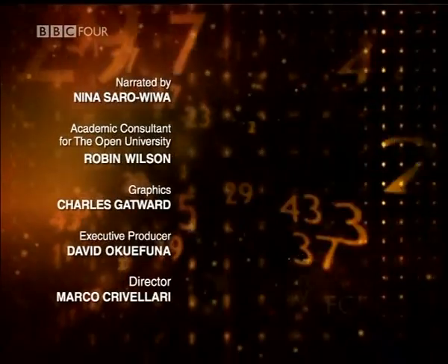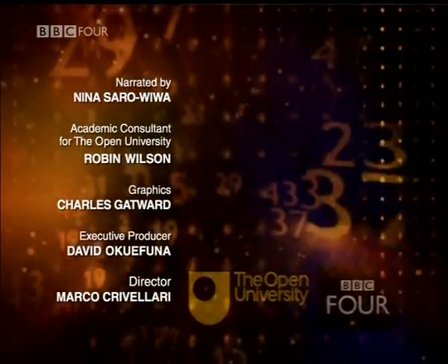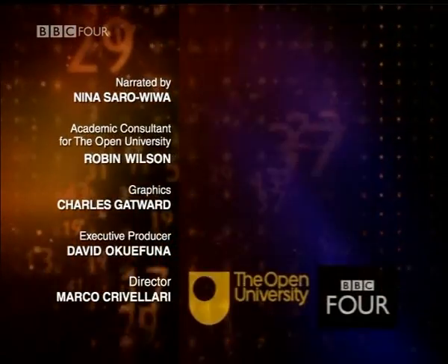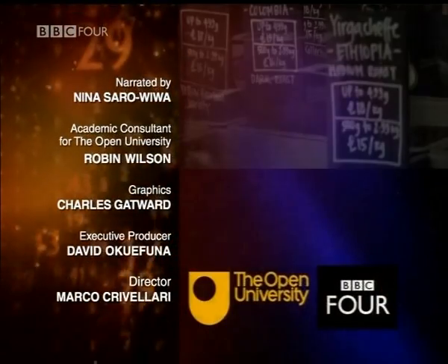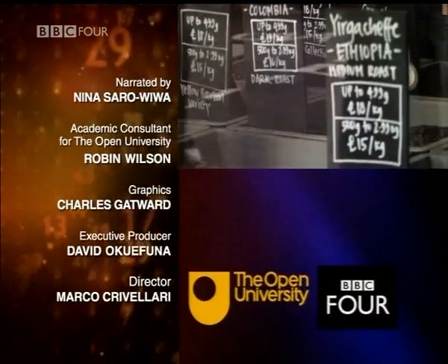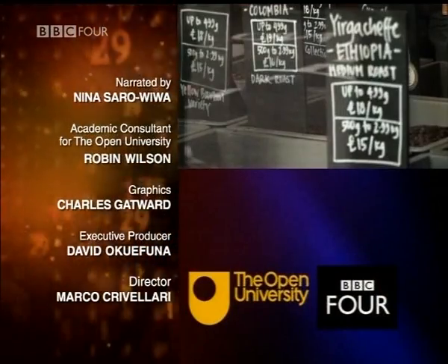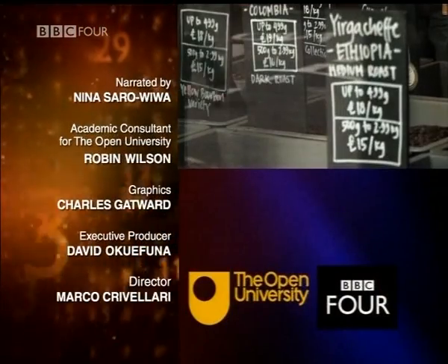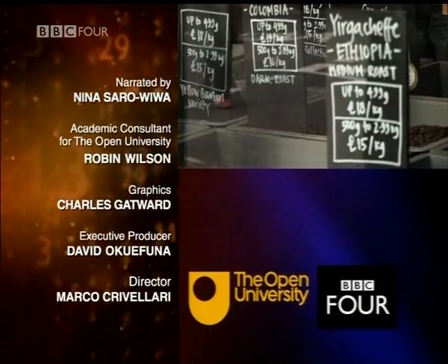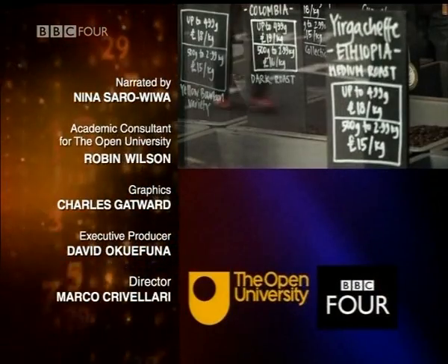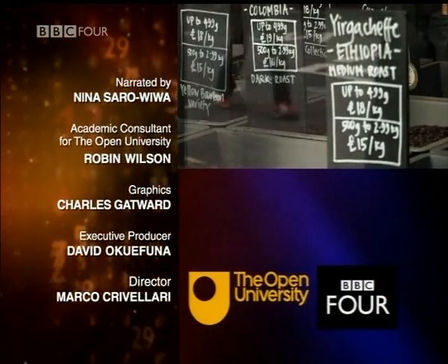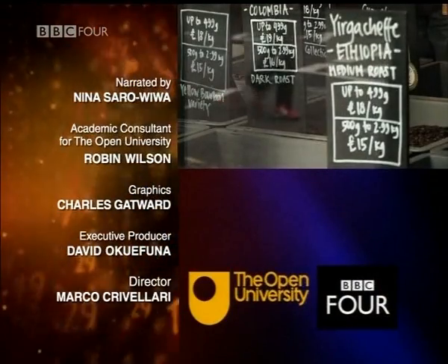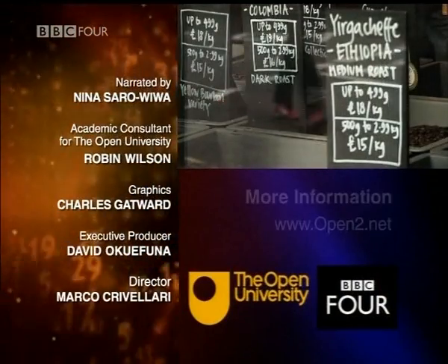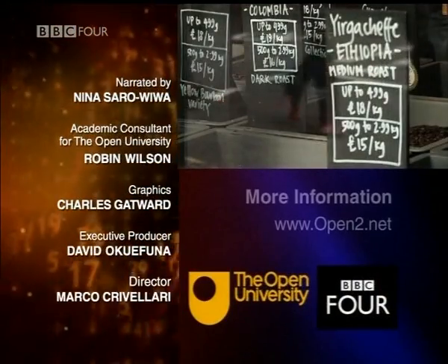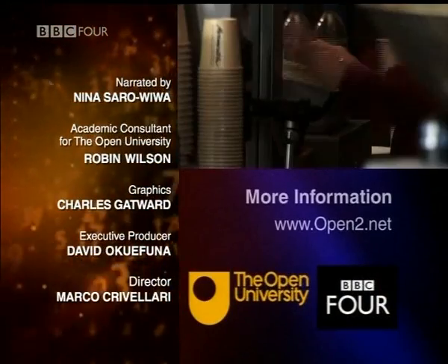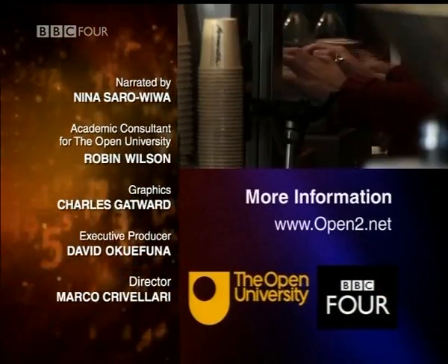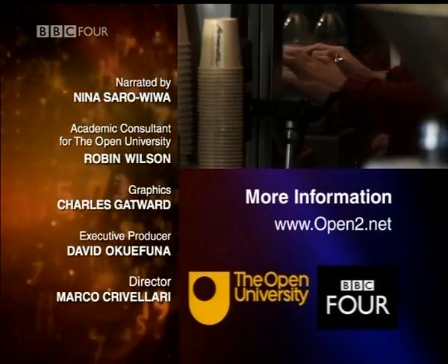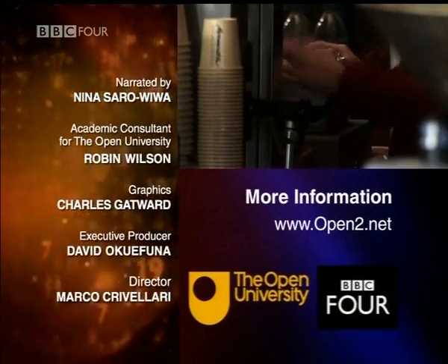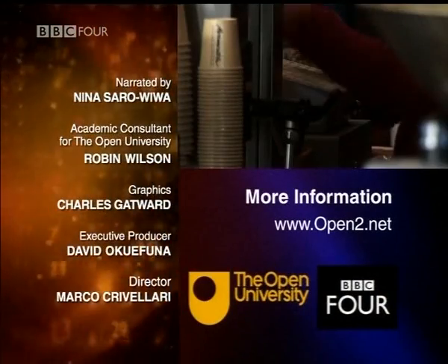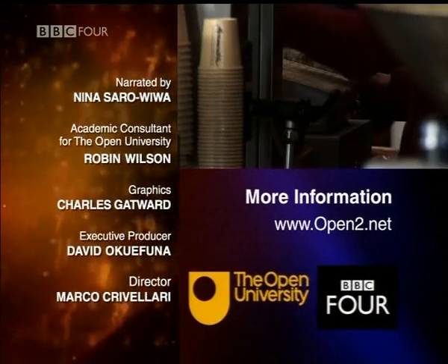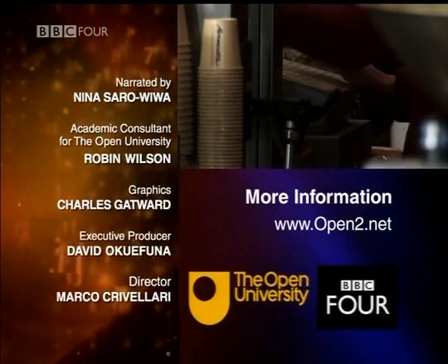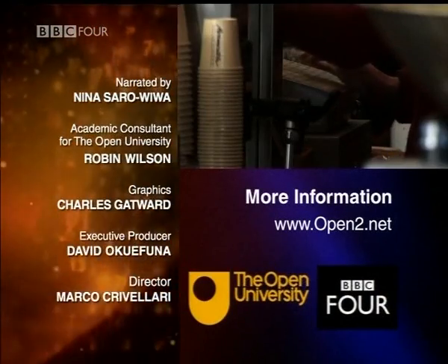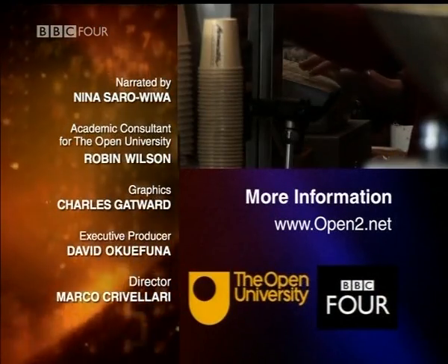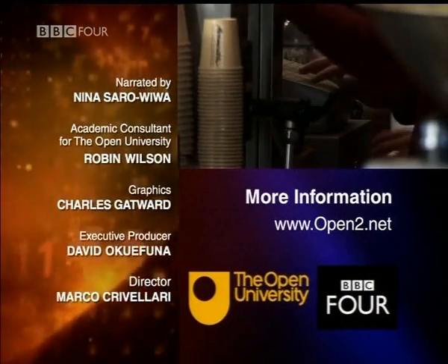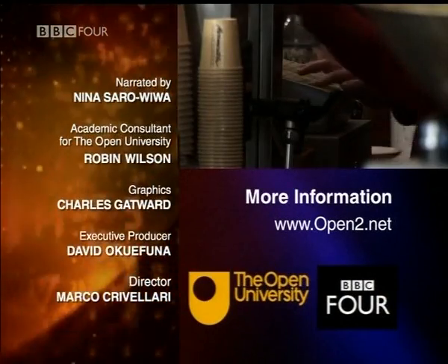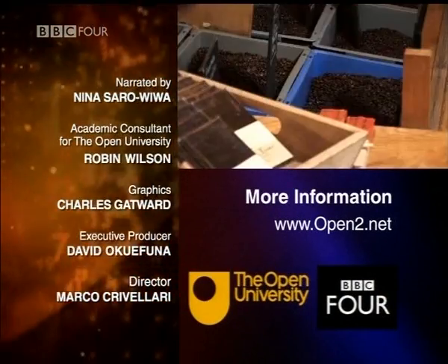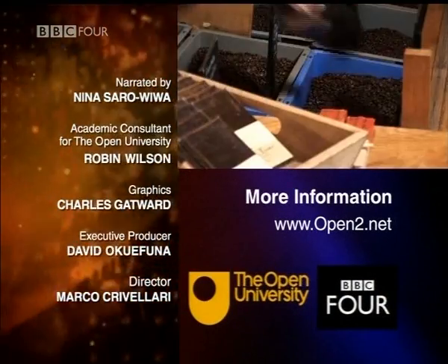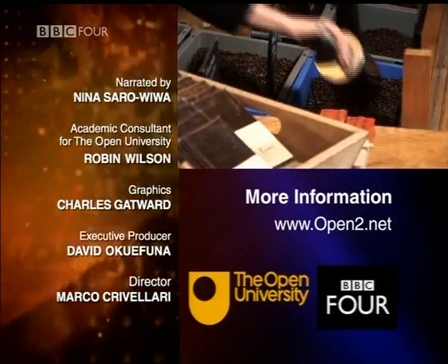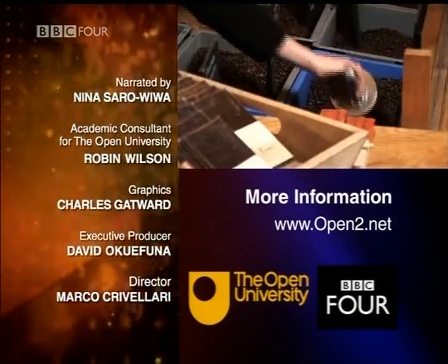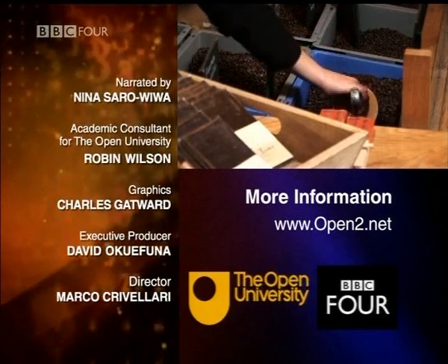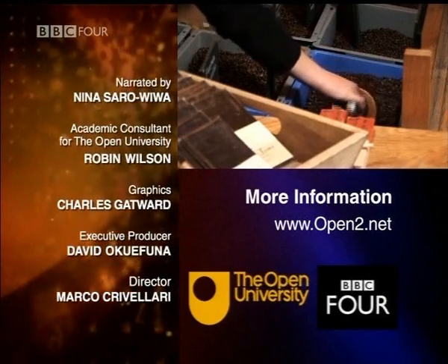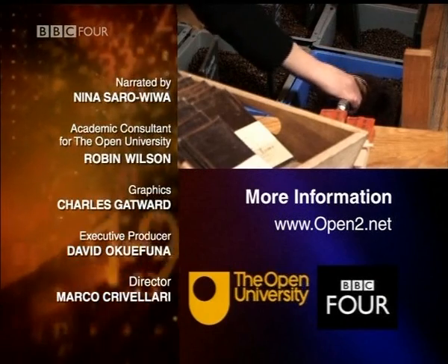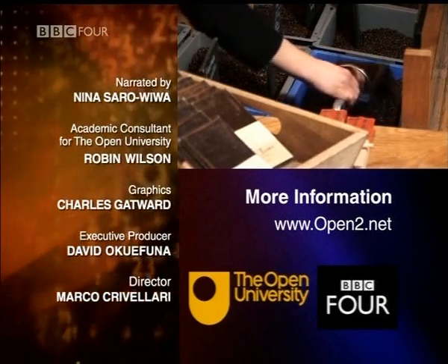To learn more about numbers, go to the Open University's website at open2.net.